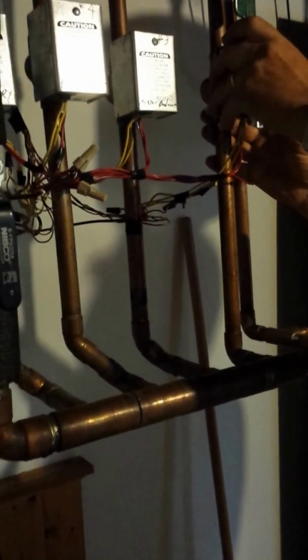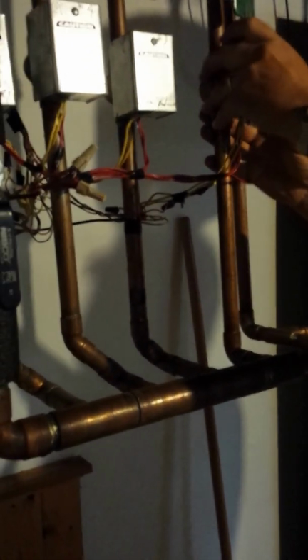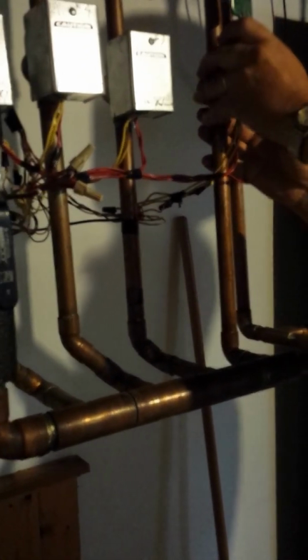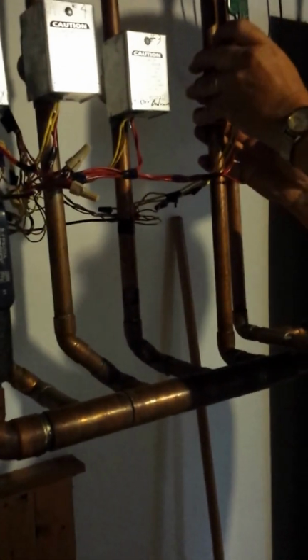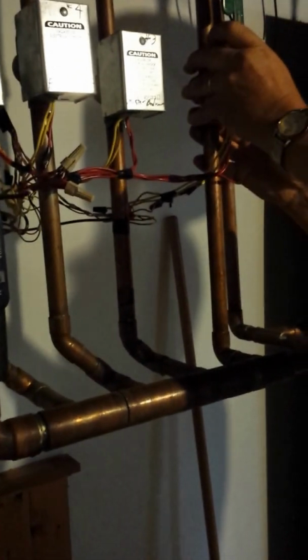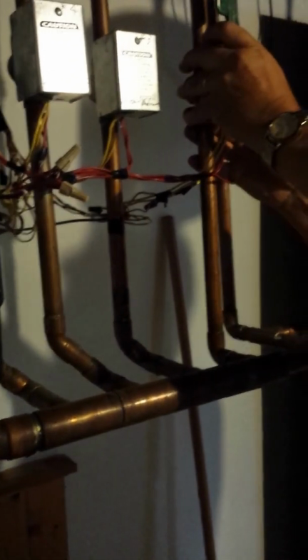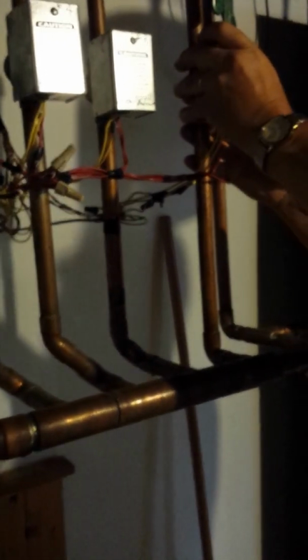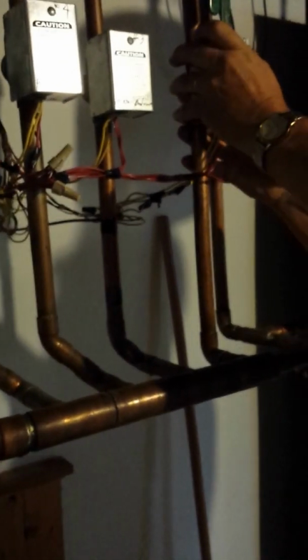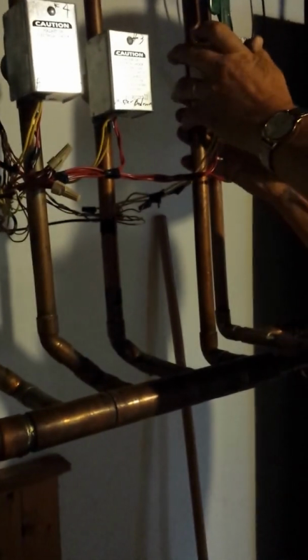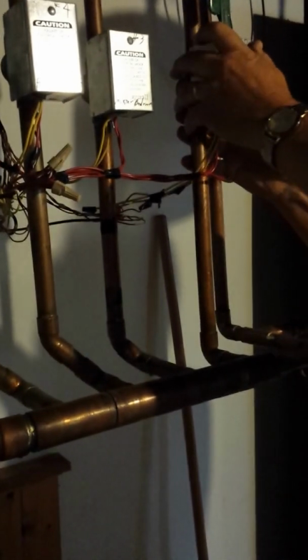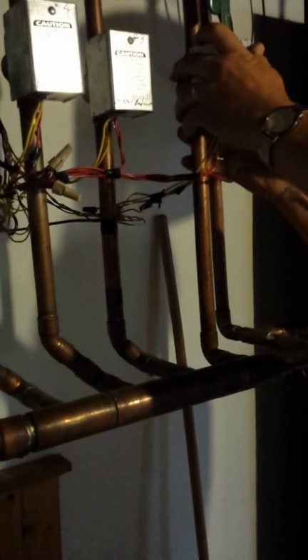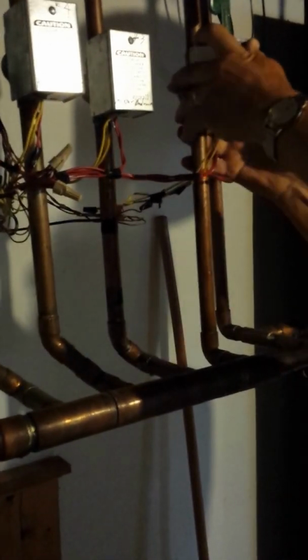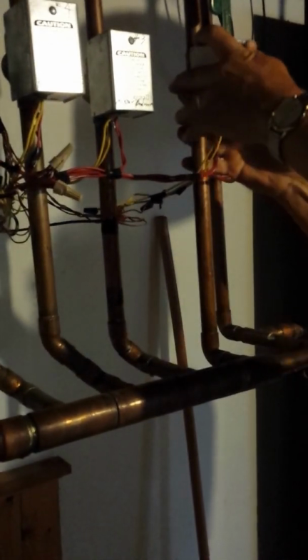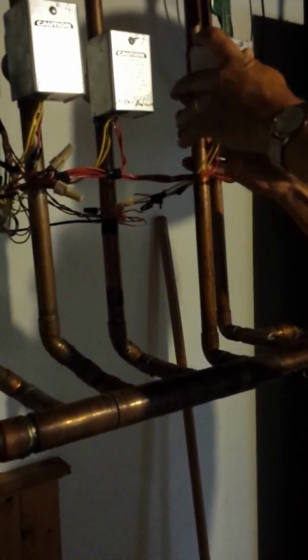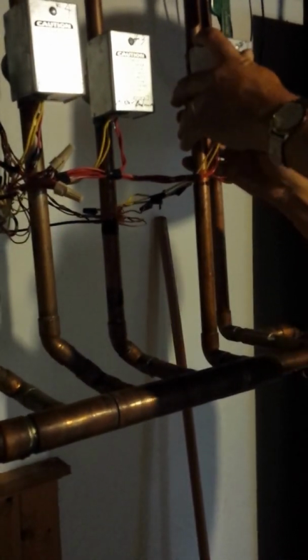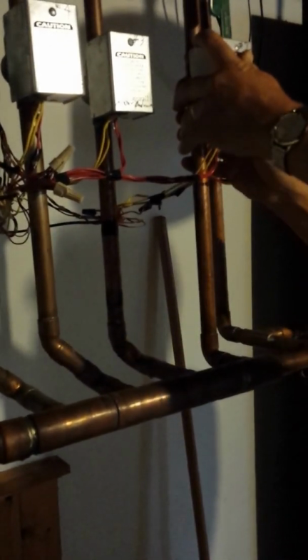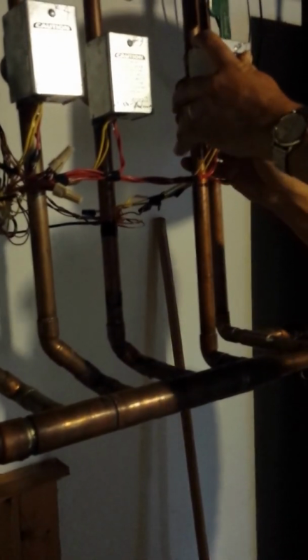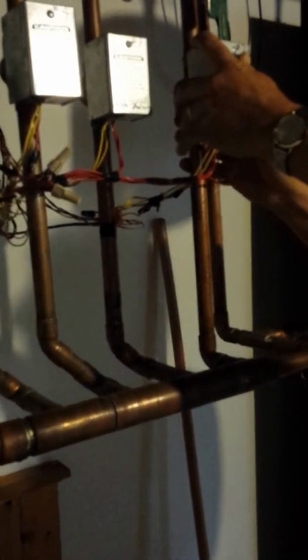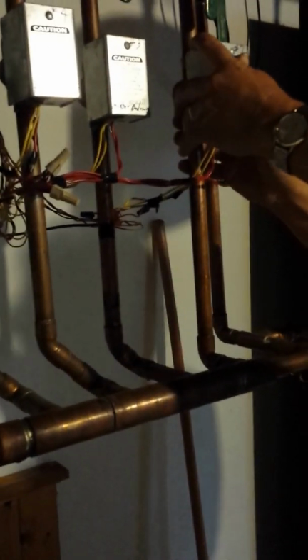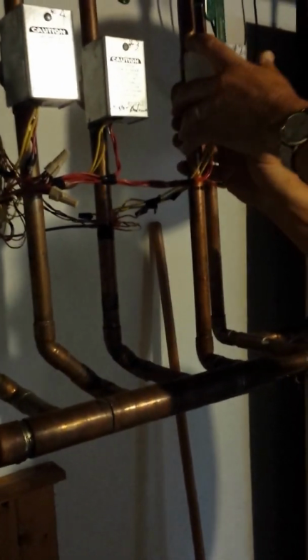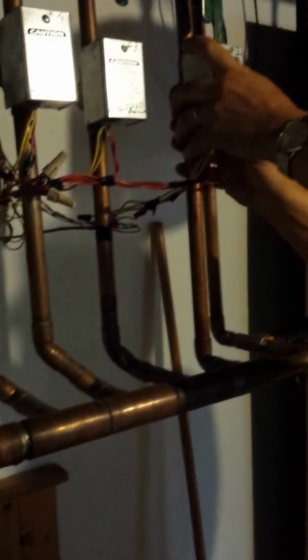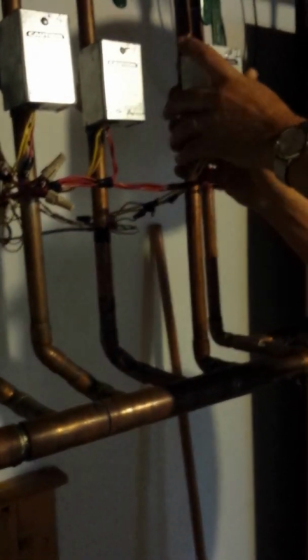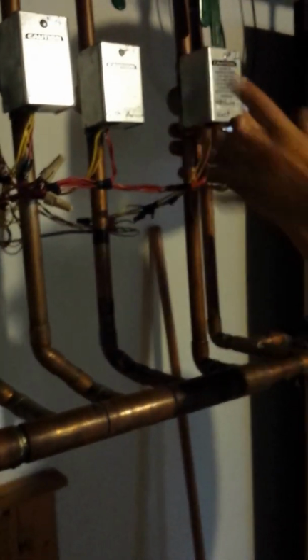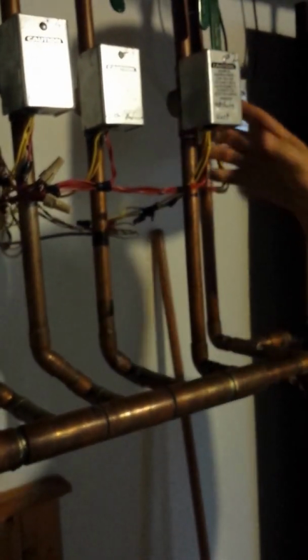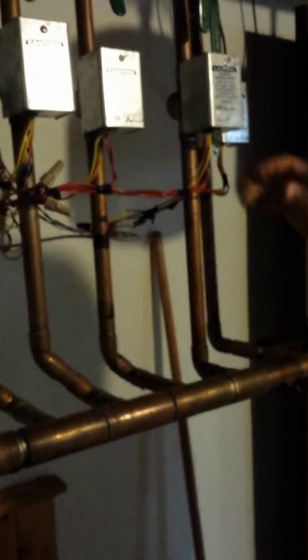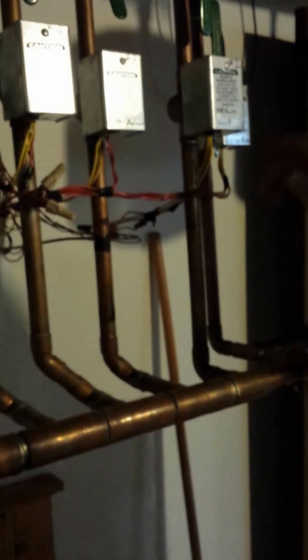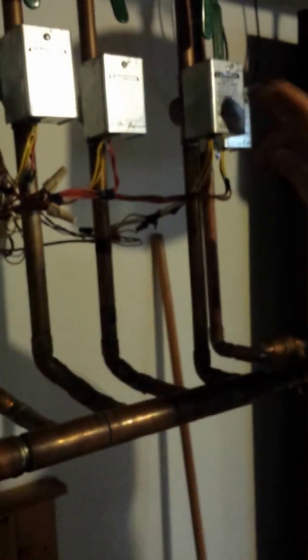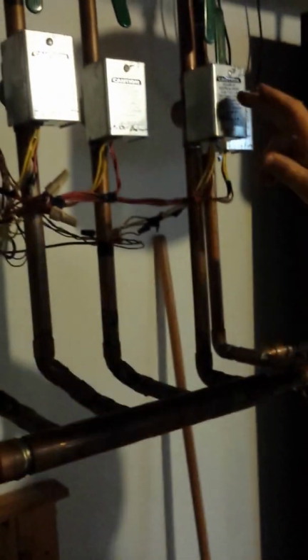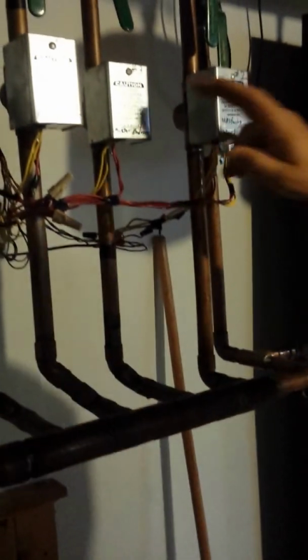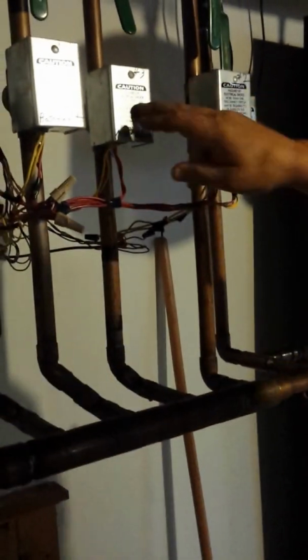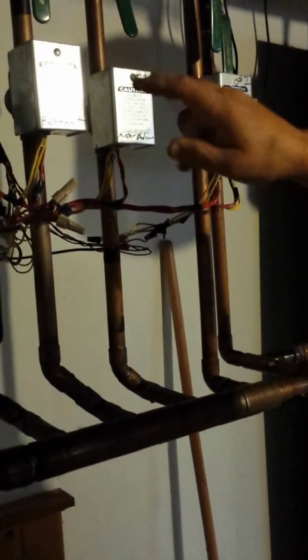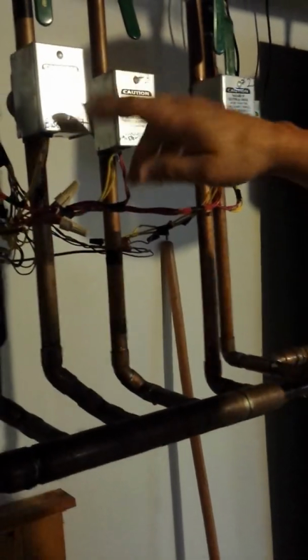We didn't make these valves — Honeywell did, and they did a pretty good job. But these motors will fail.